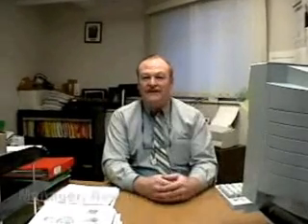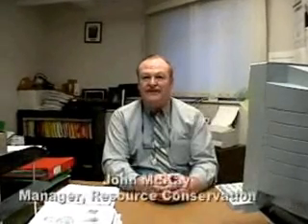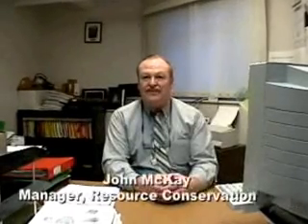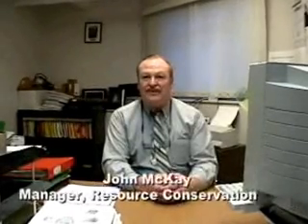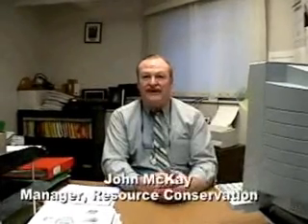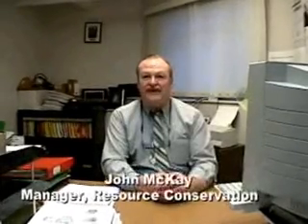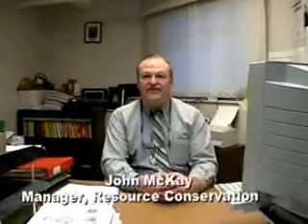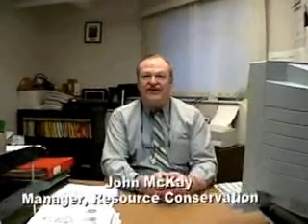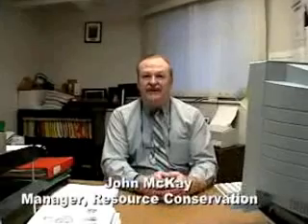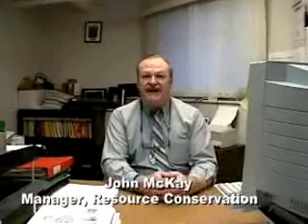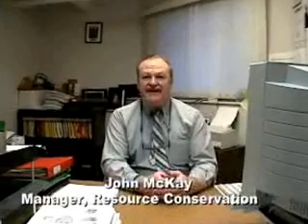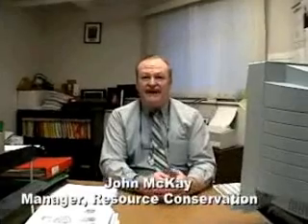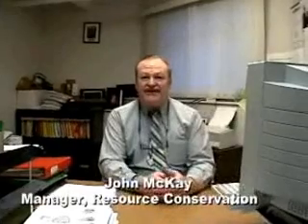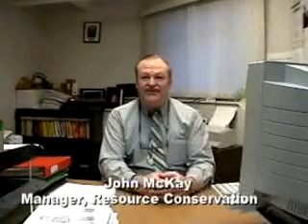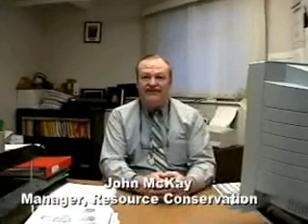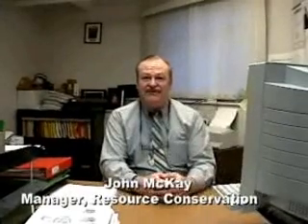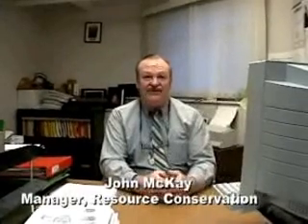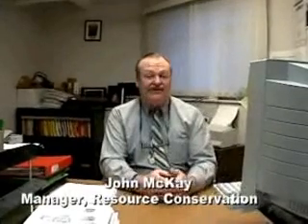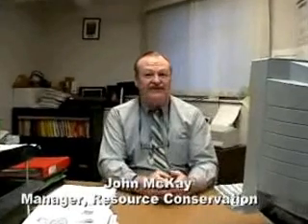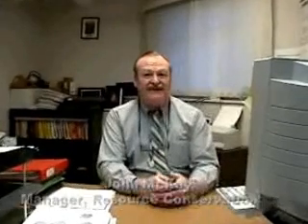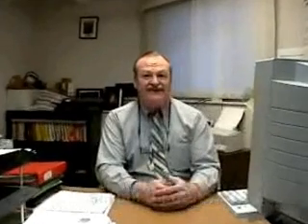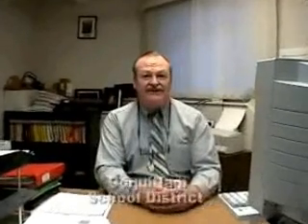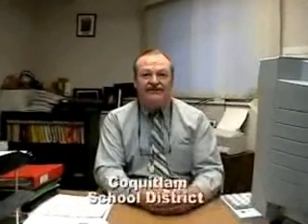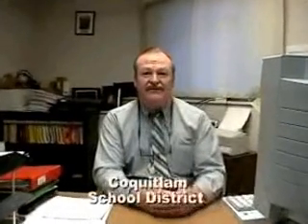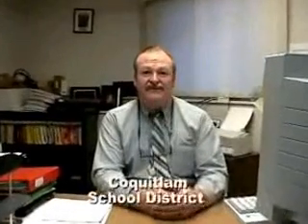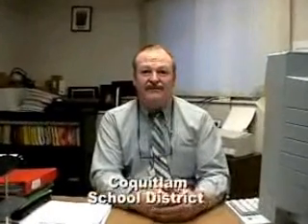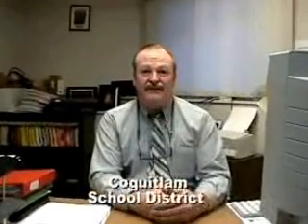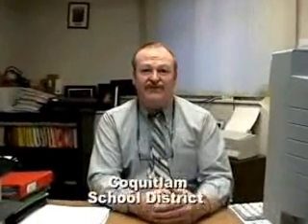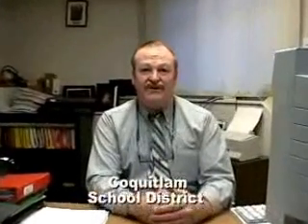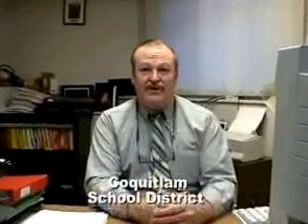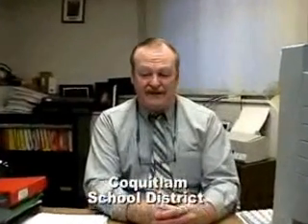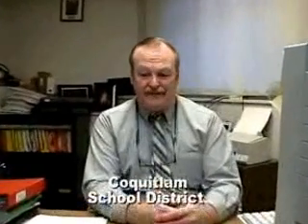Good morning, I'm John McKay, the Manager of Resource Conservation at School District 43, Coquitlam.